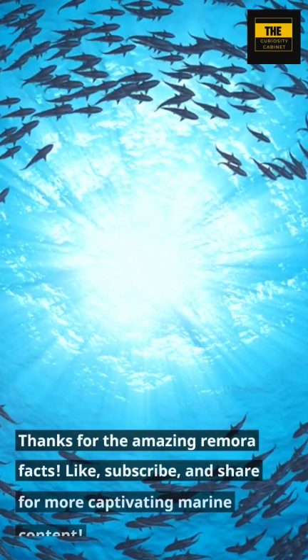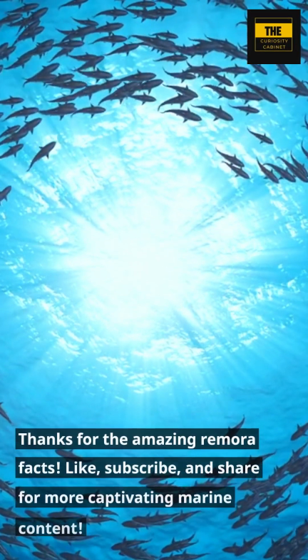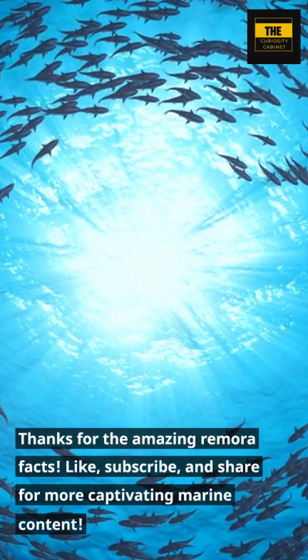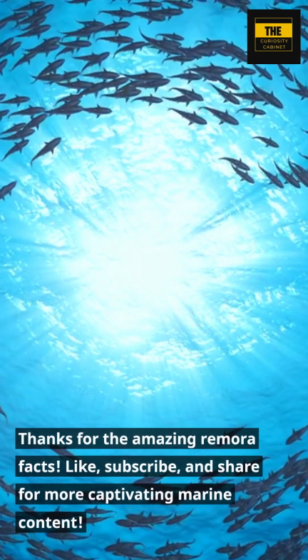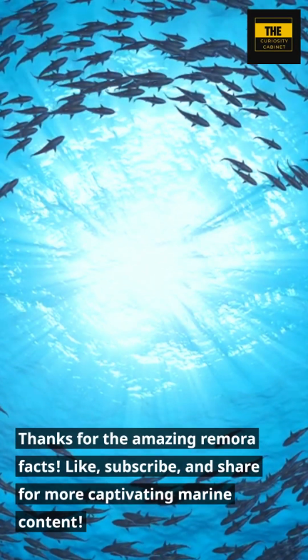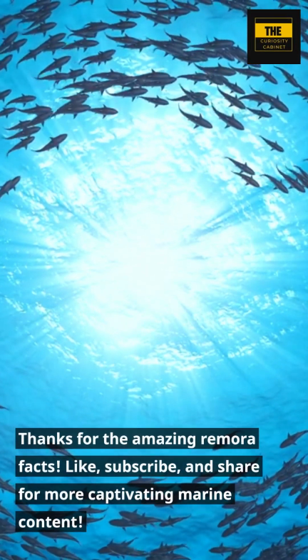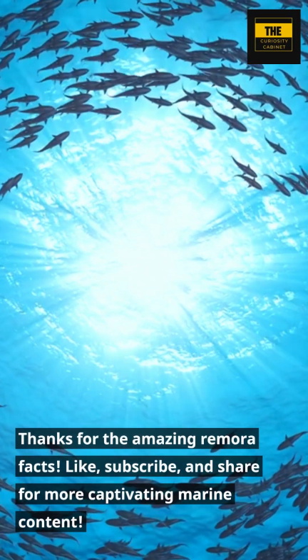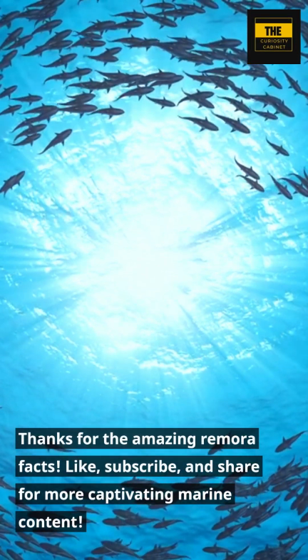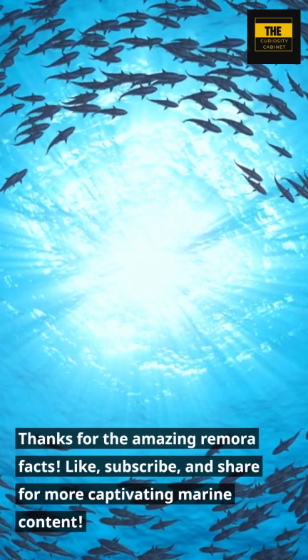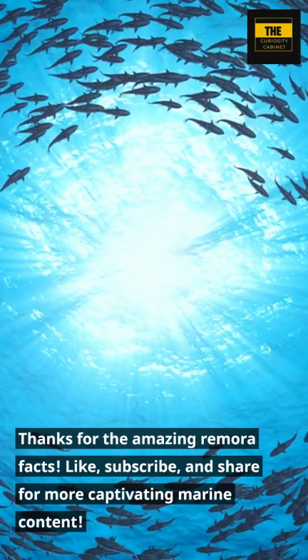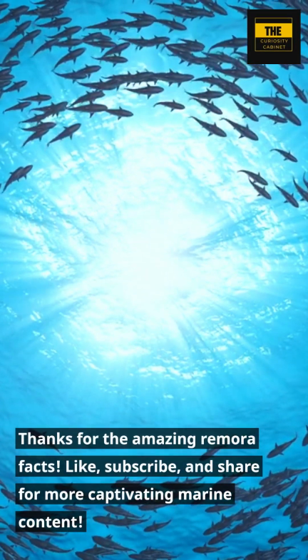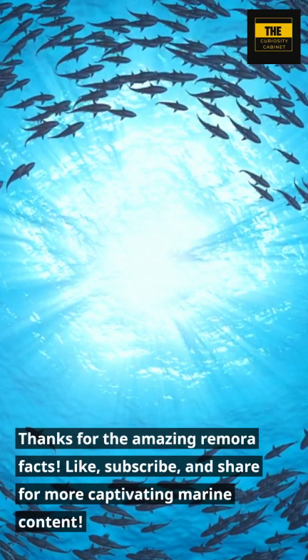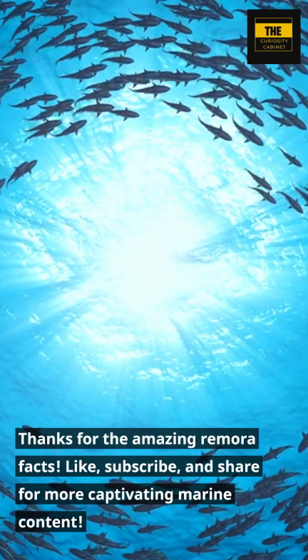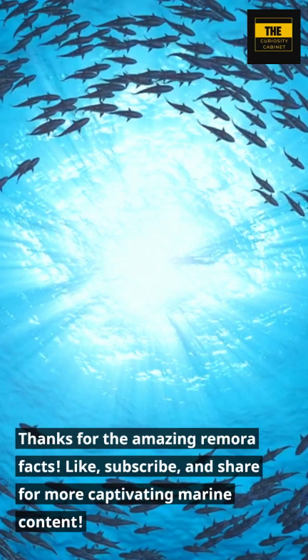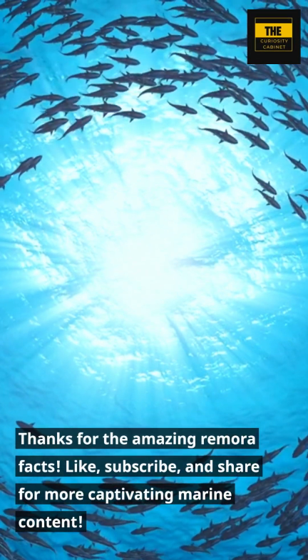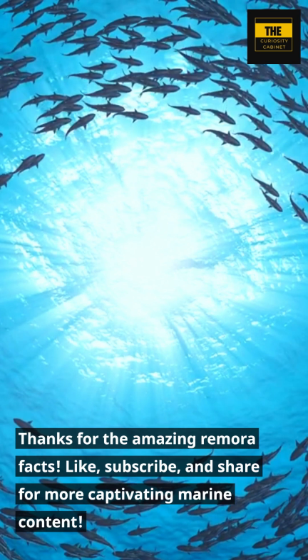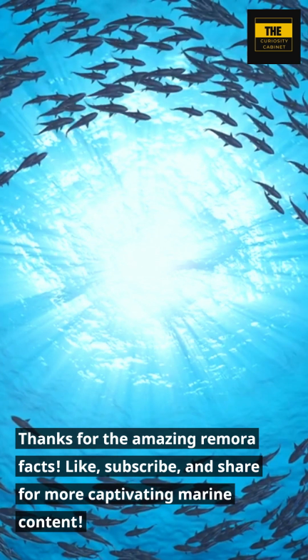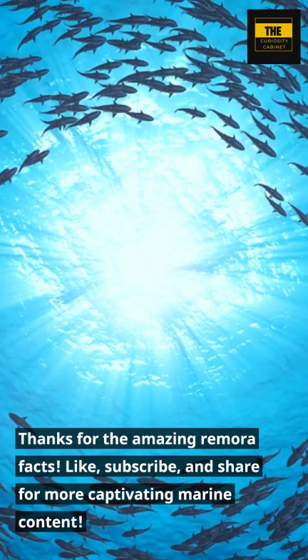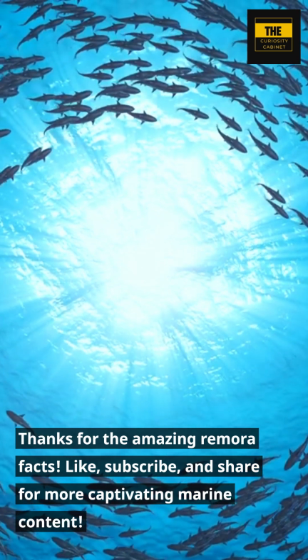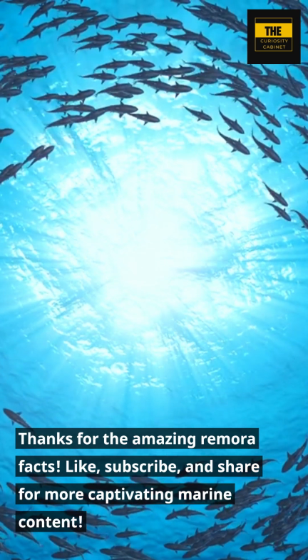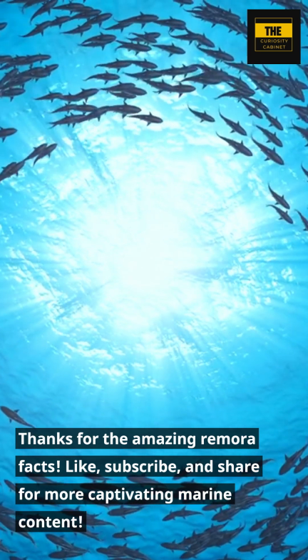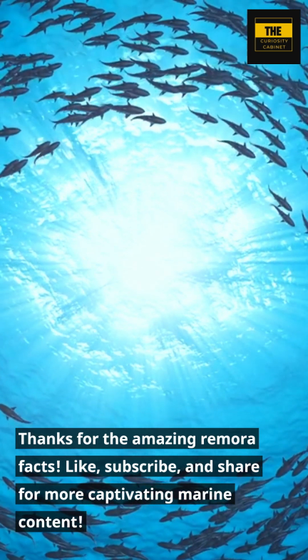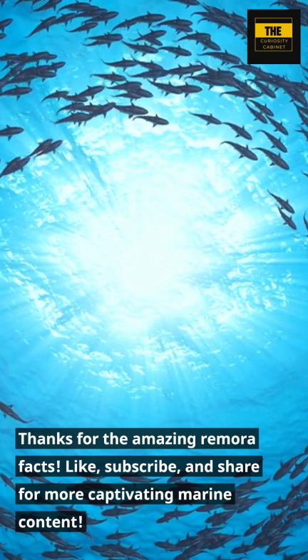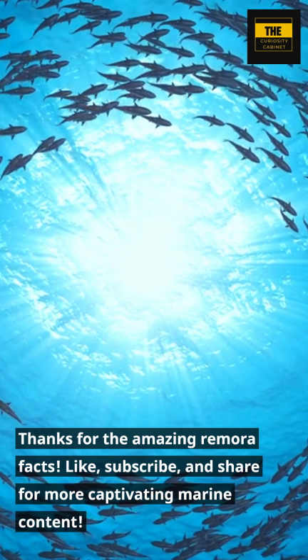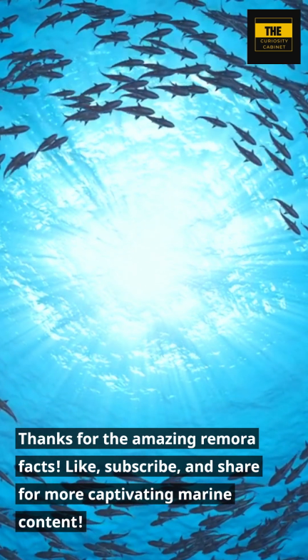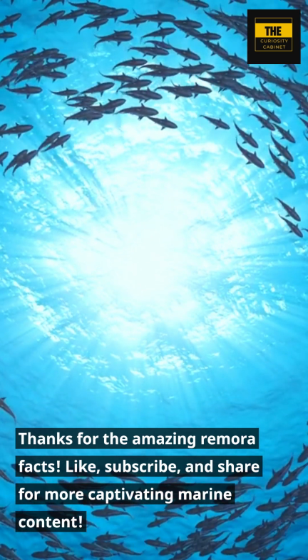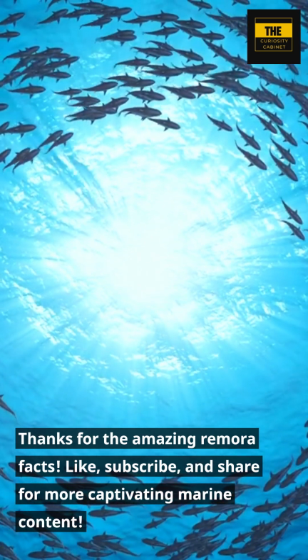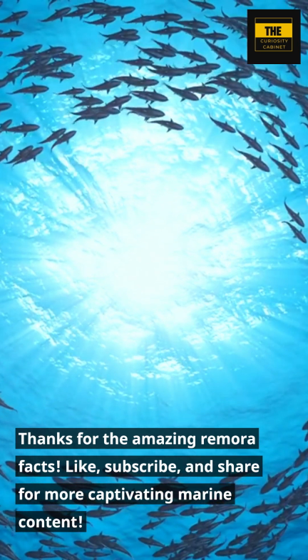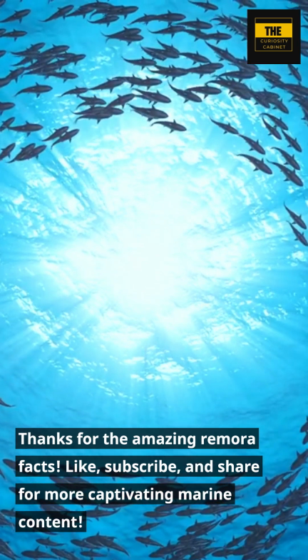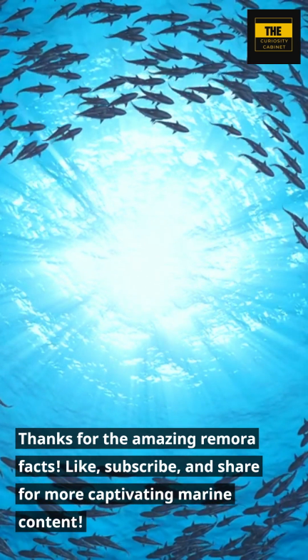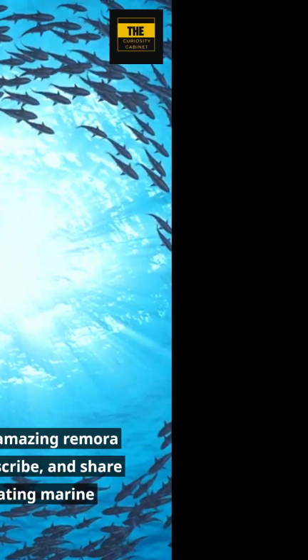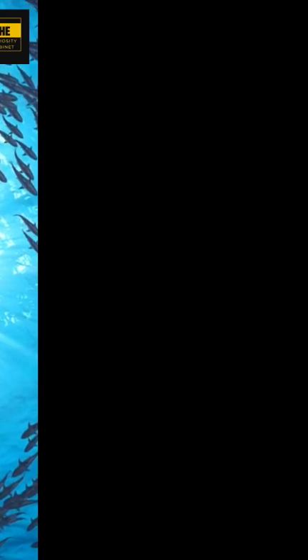Thanks for the amazing remora facts. Like, subscribe, and share for more captivating marine content.